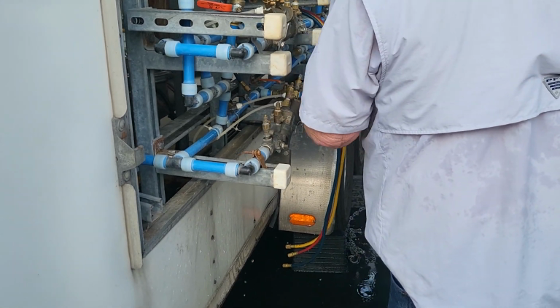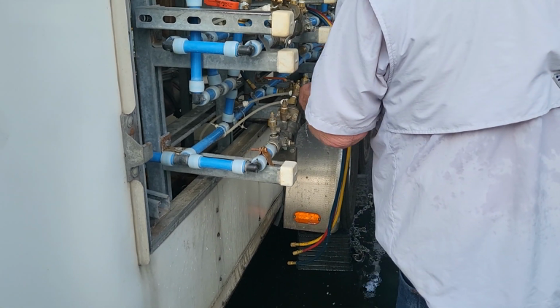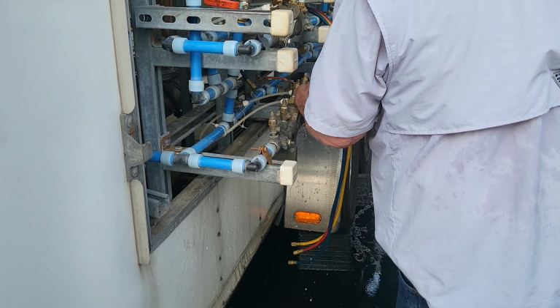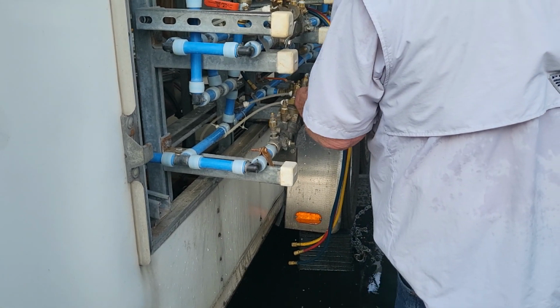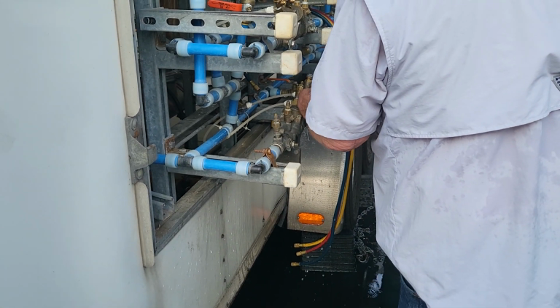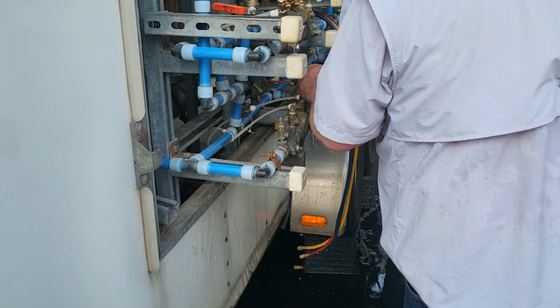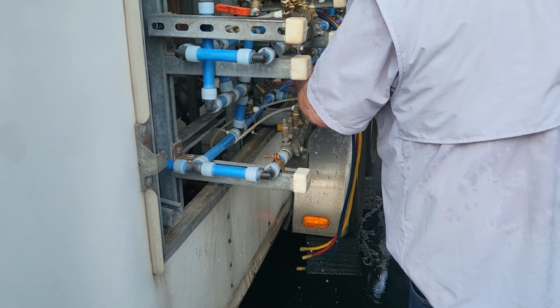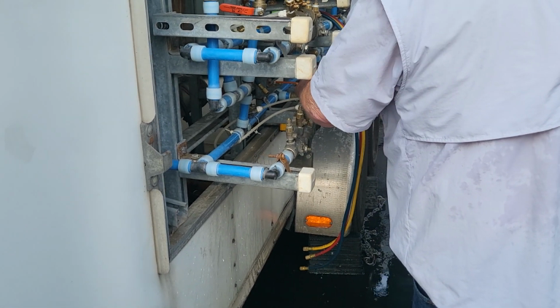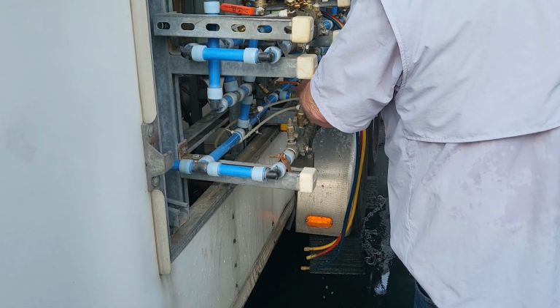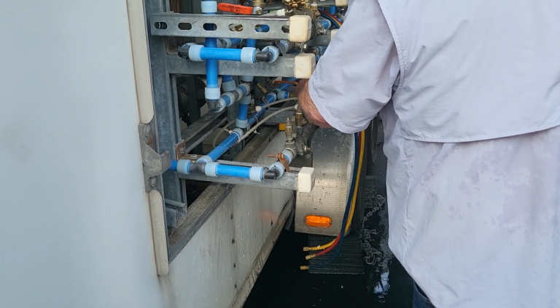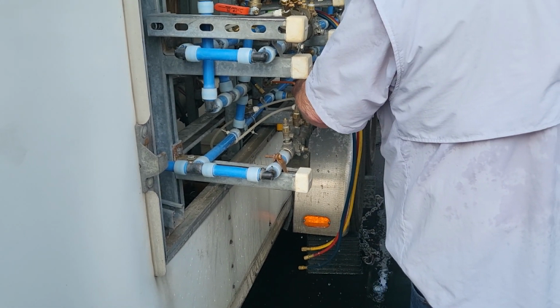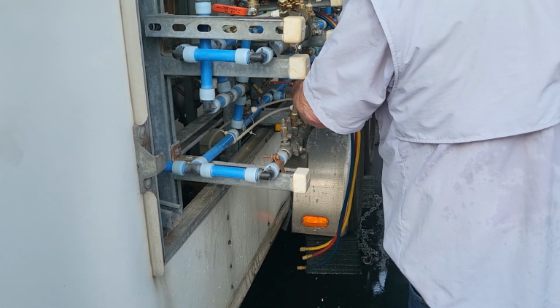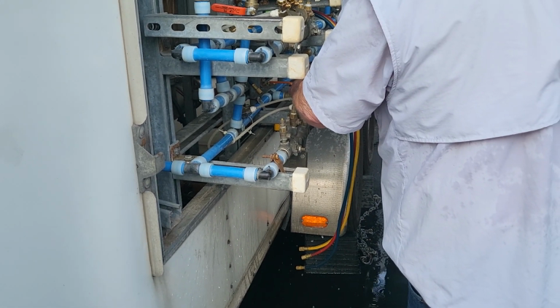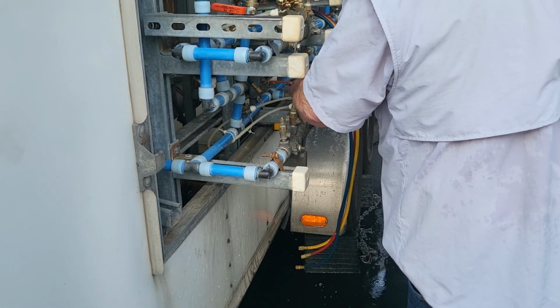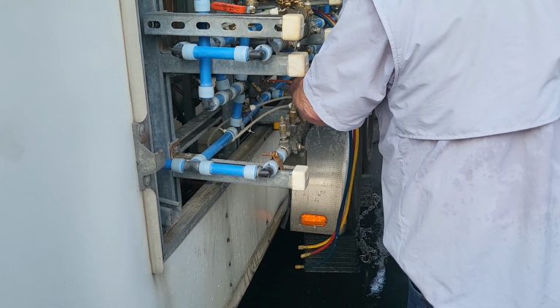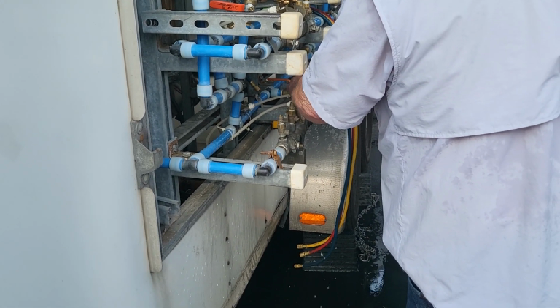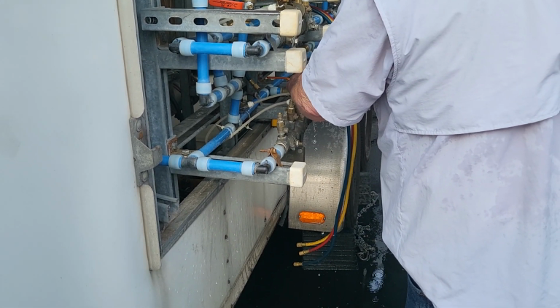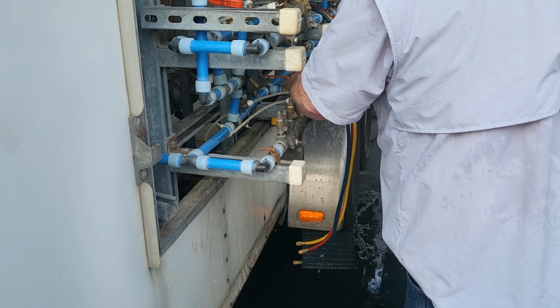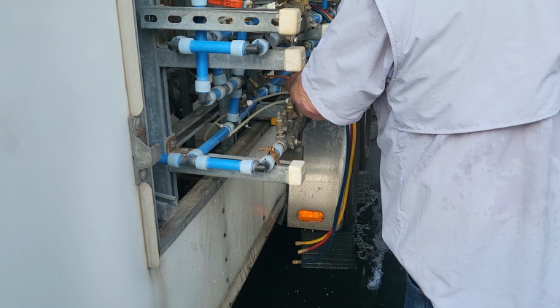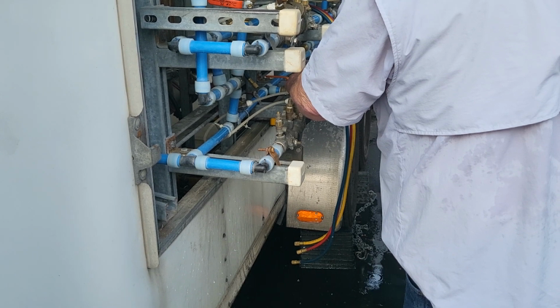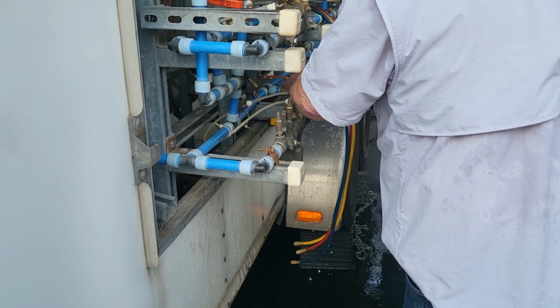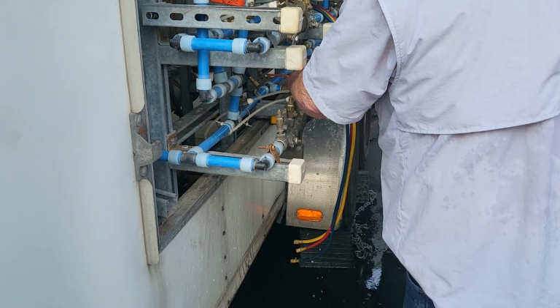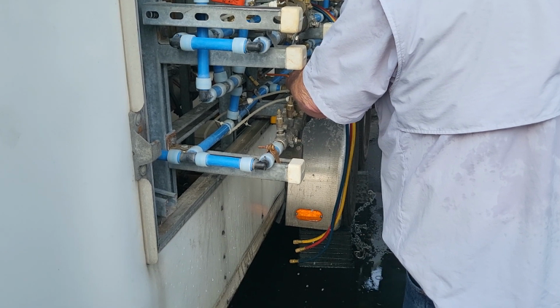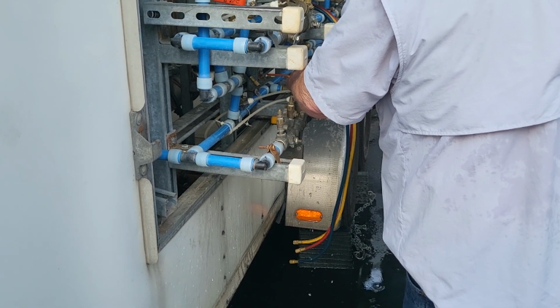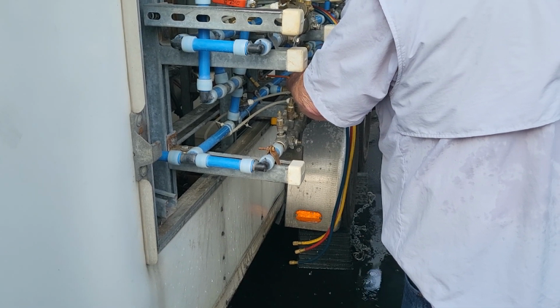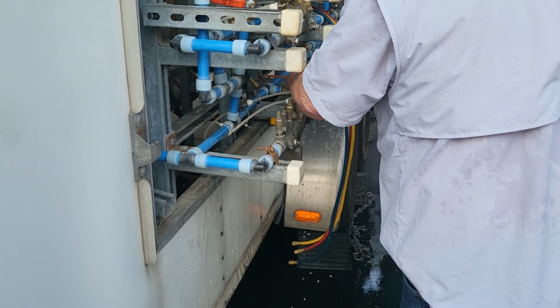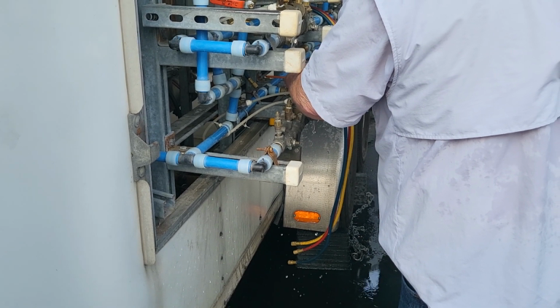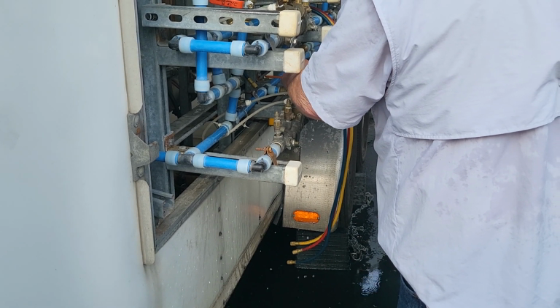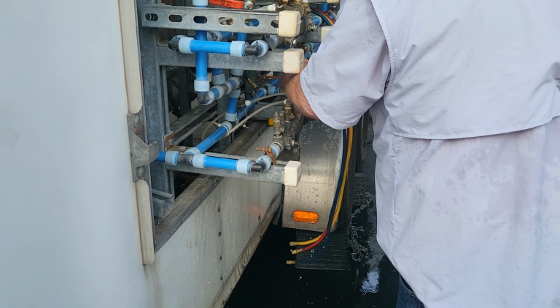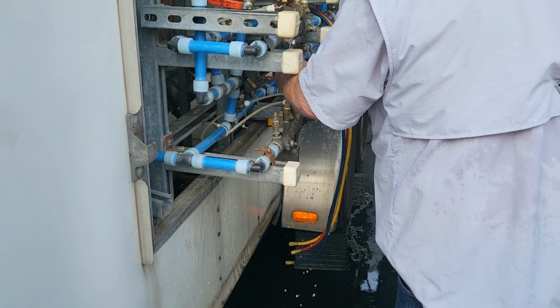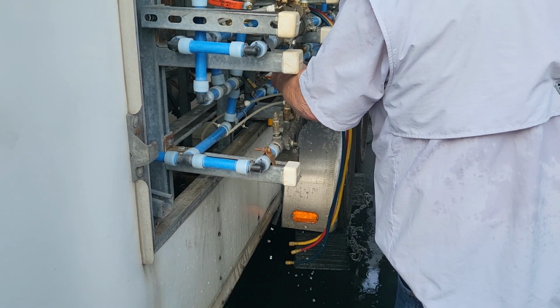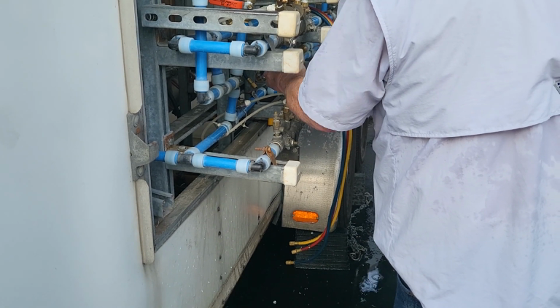Got water going through it. Water's there, water's here, water's everywhere. We found it.